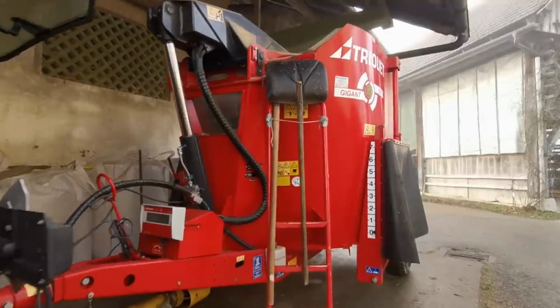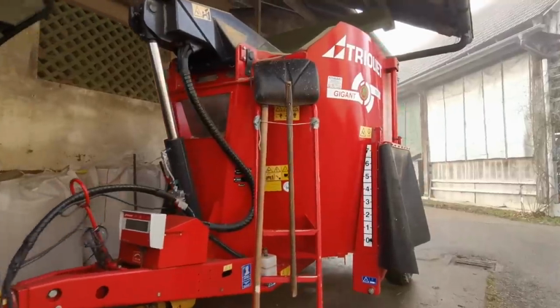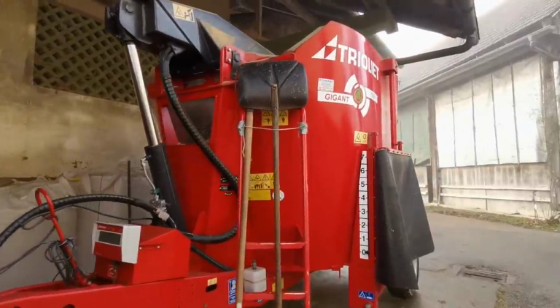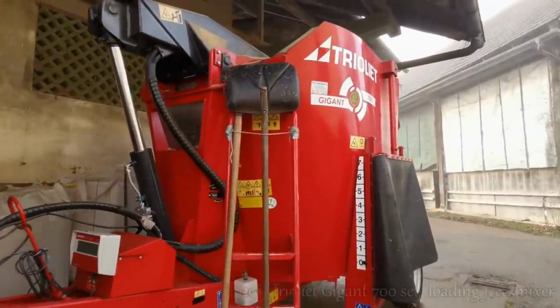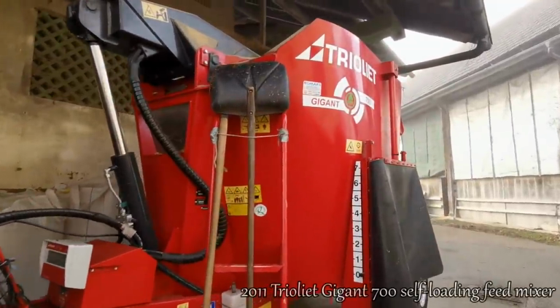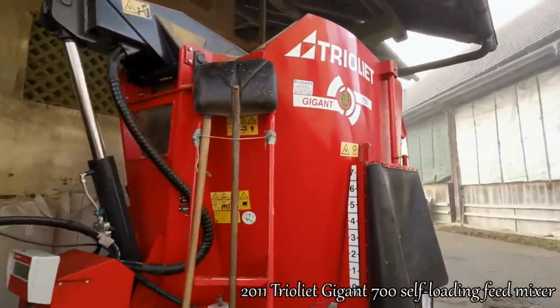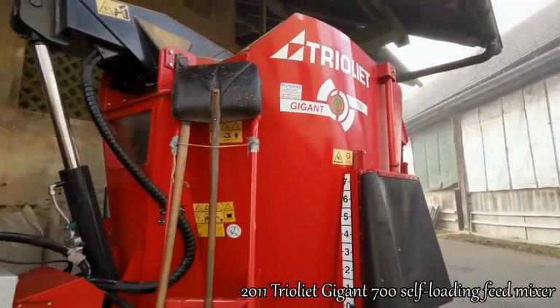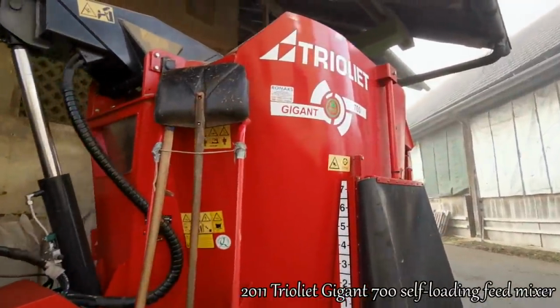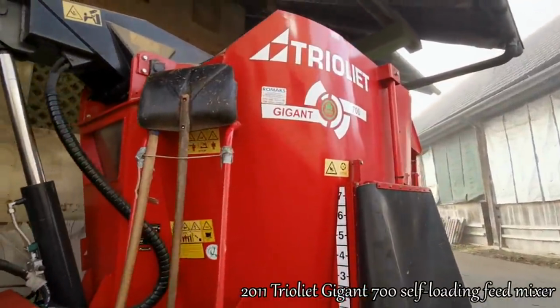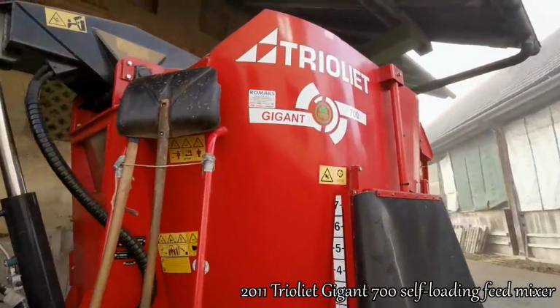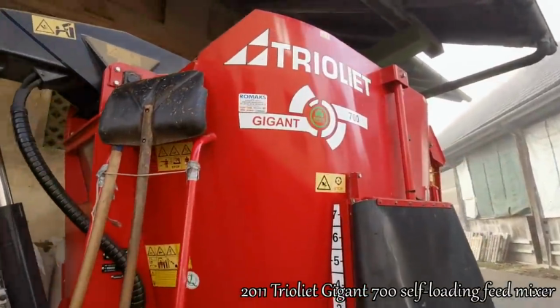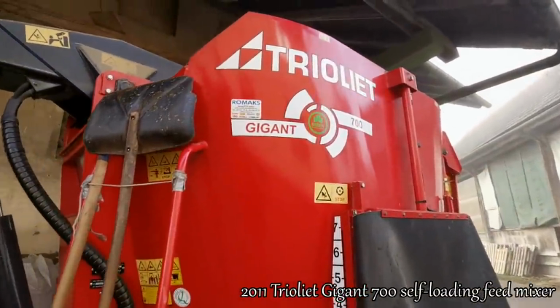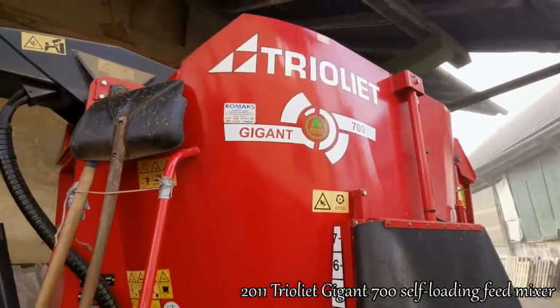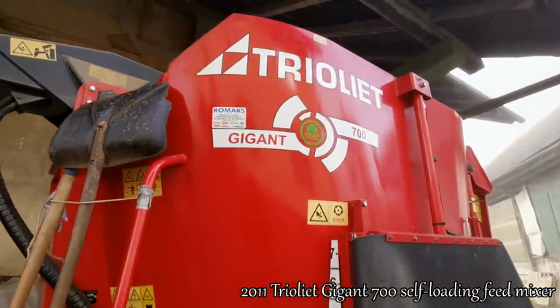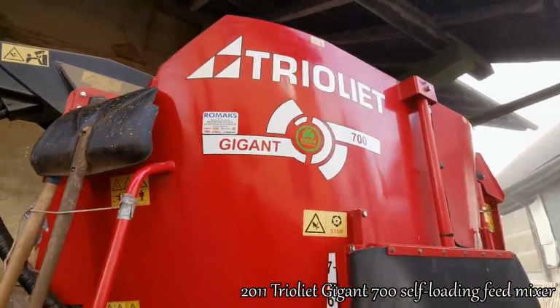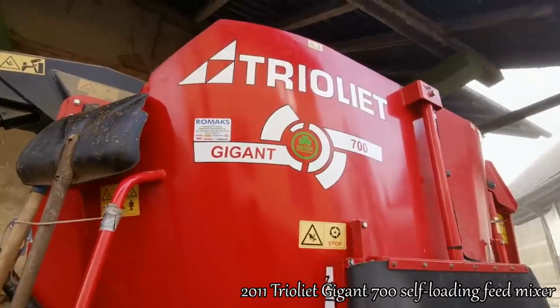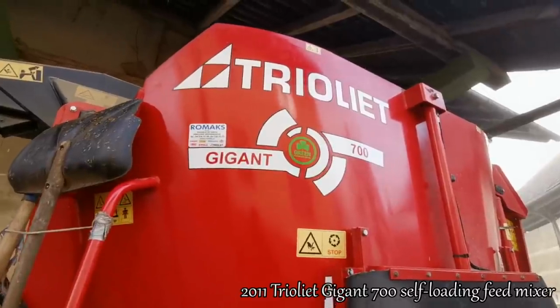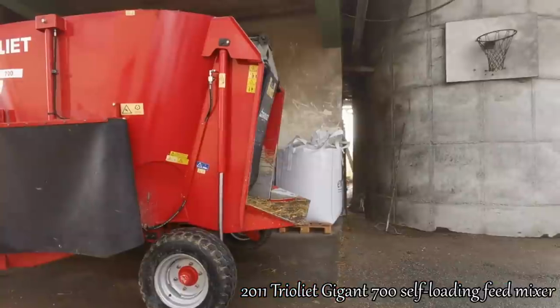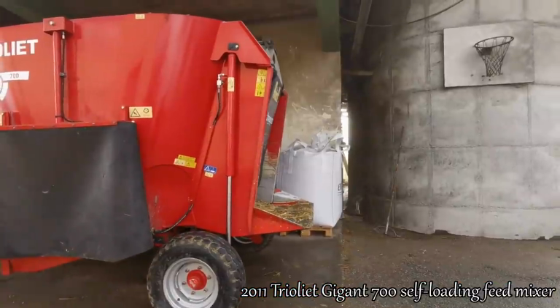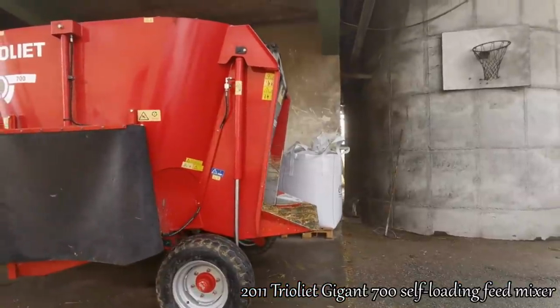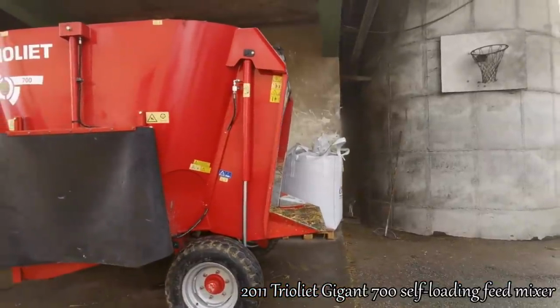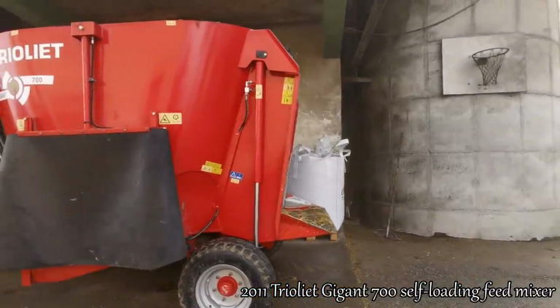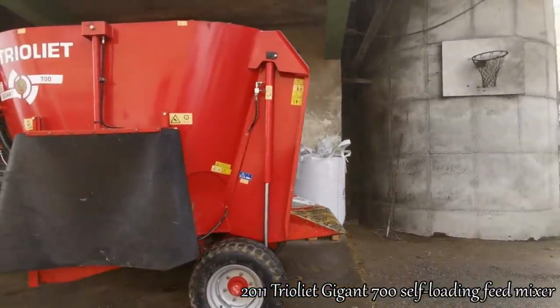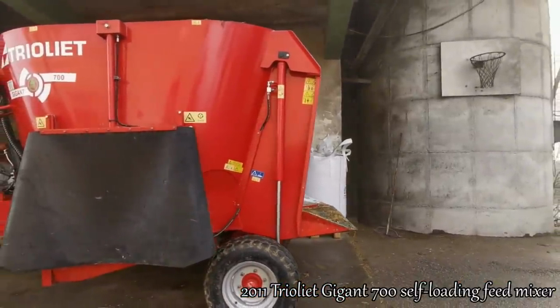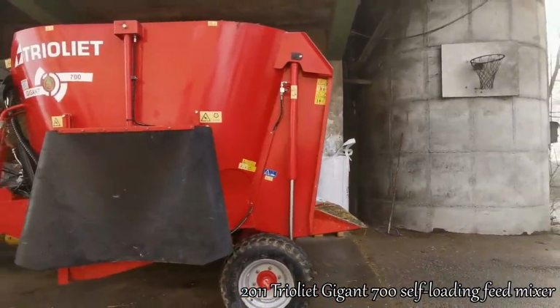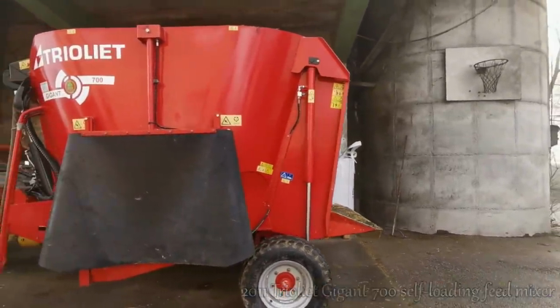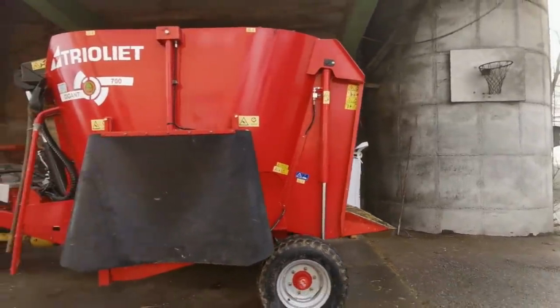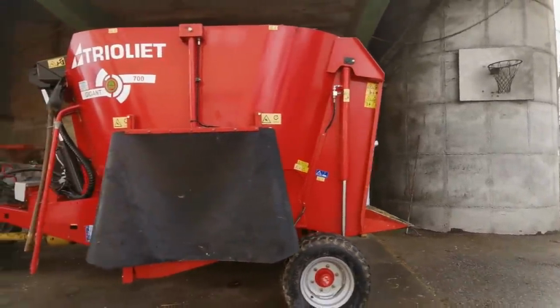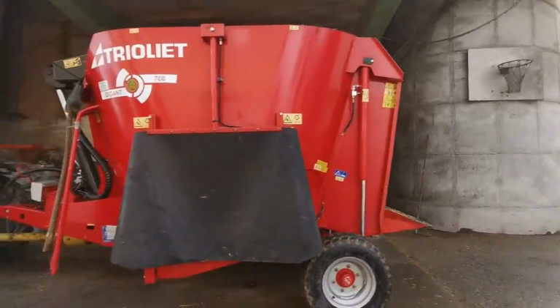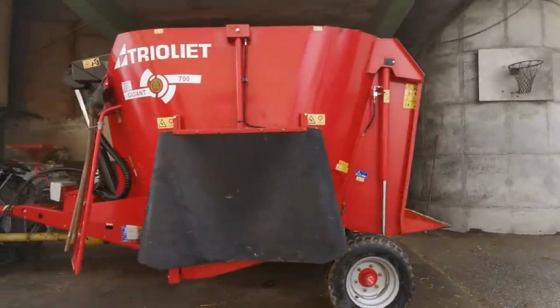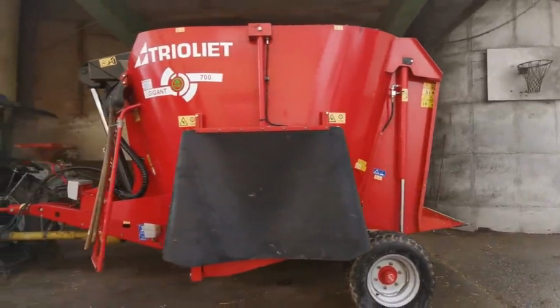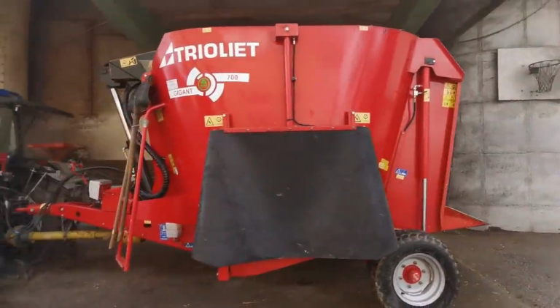On the back it has a Trioliet Gigant 700 feed mixer. We use it every day for mixing TMR feed for our cows.